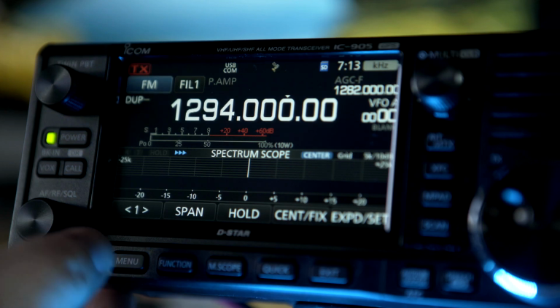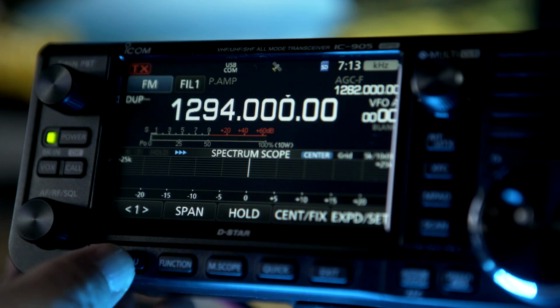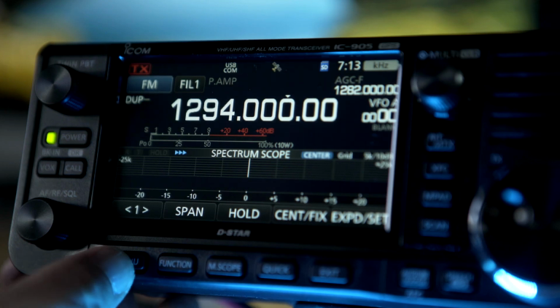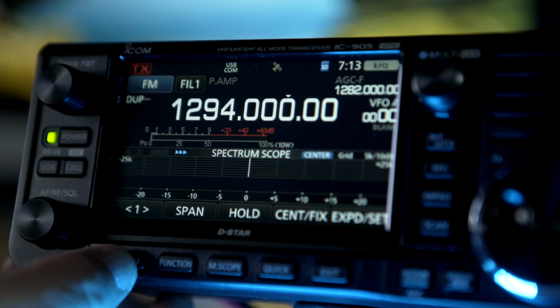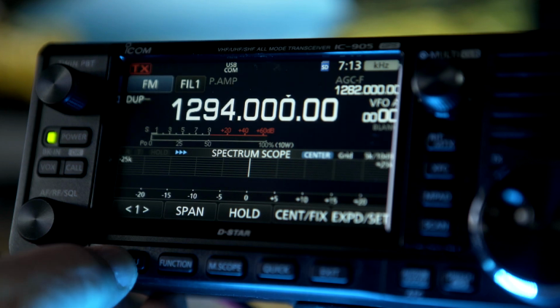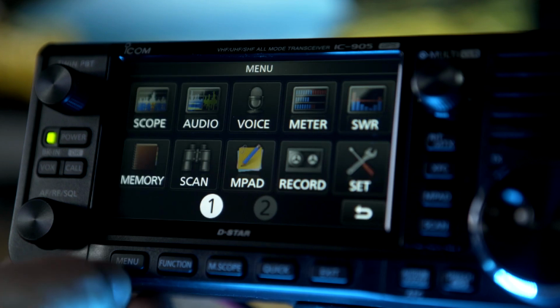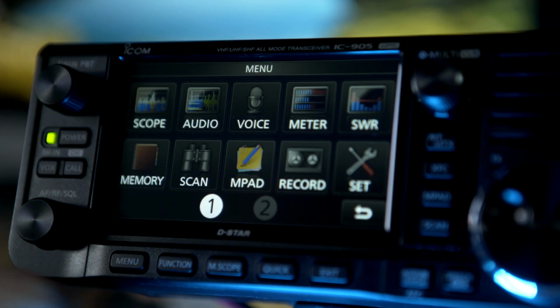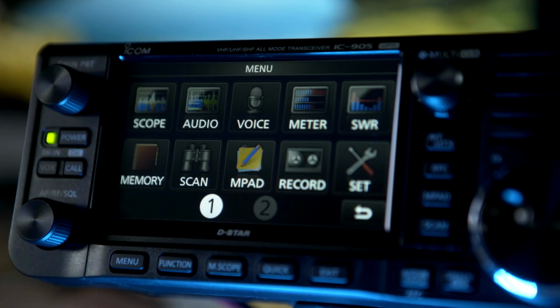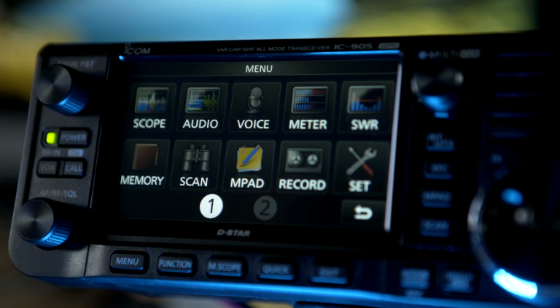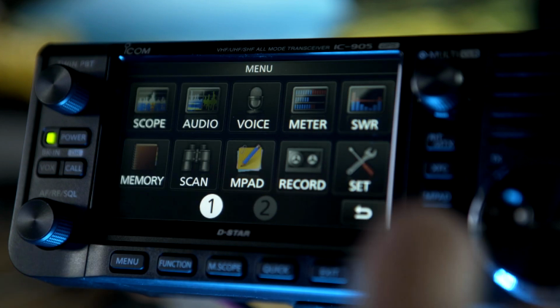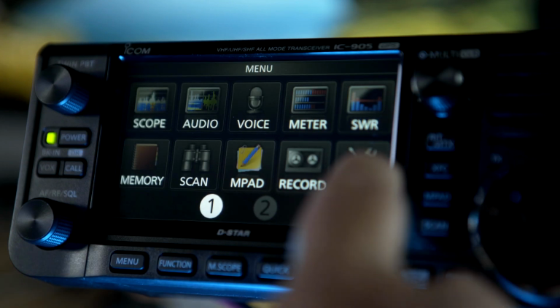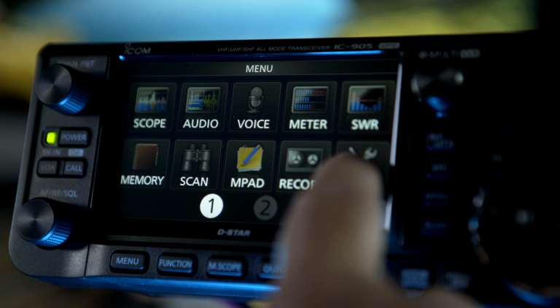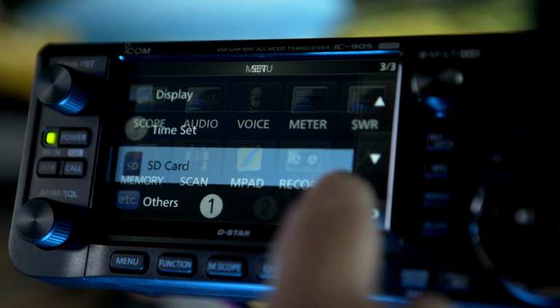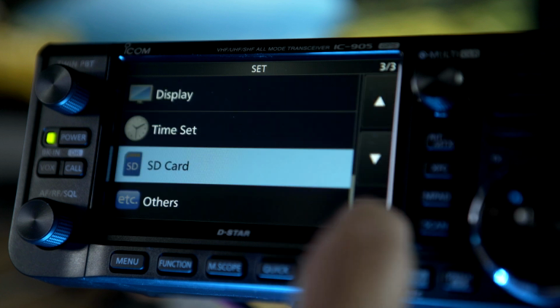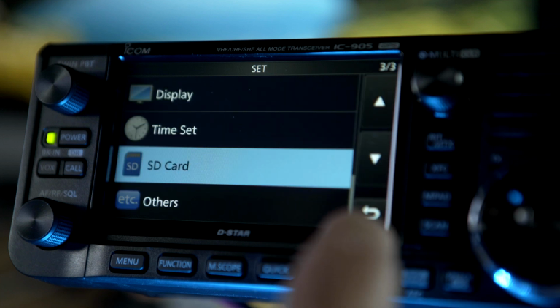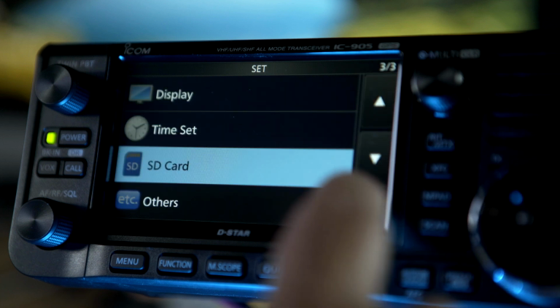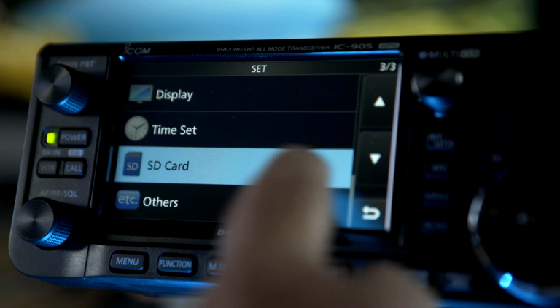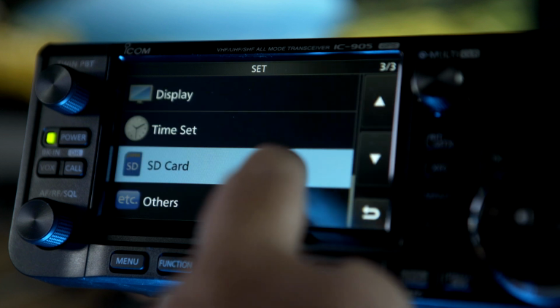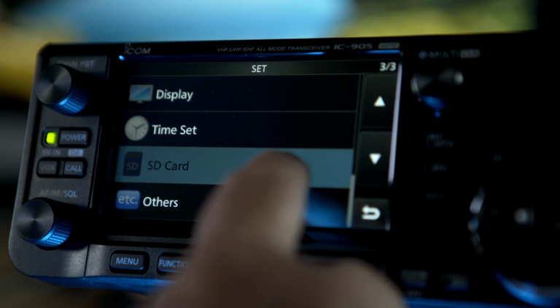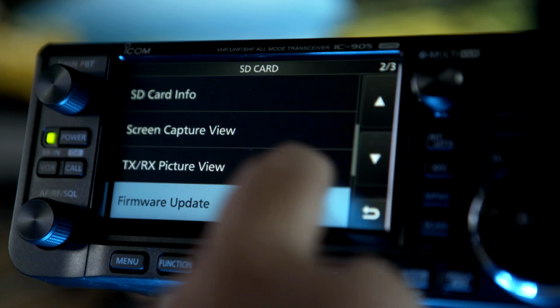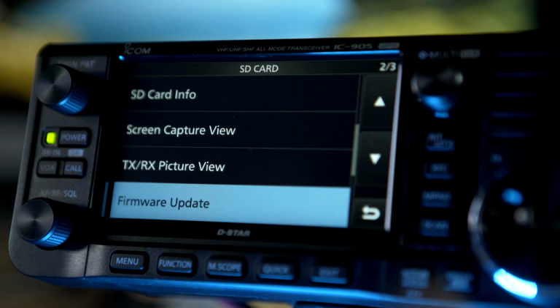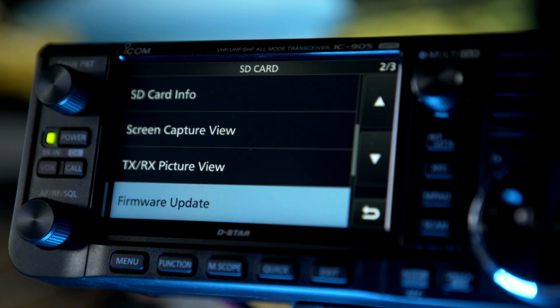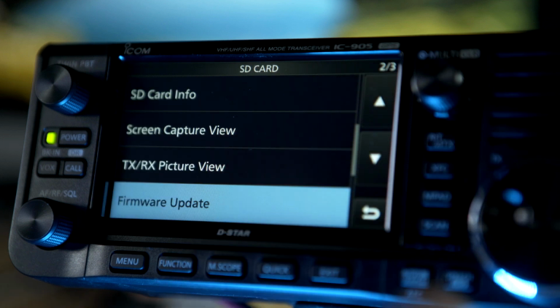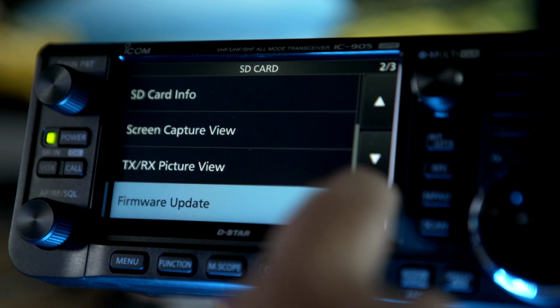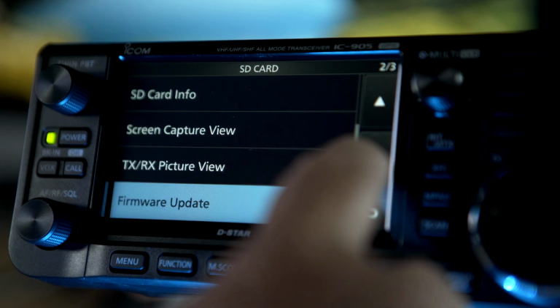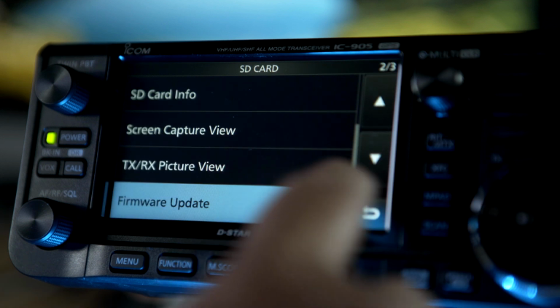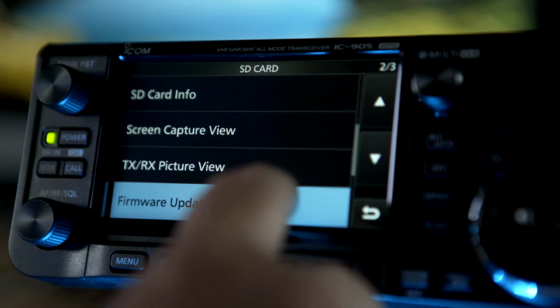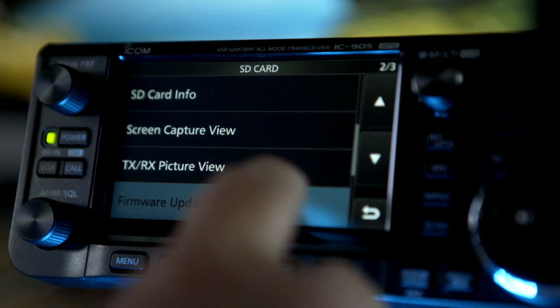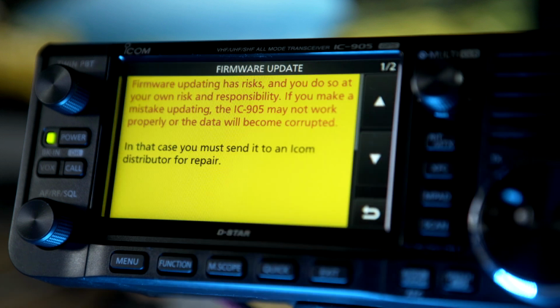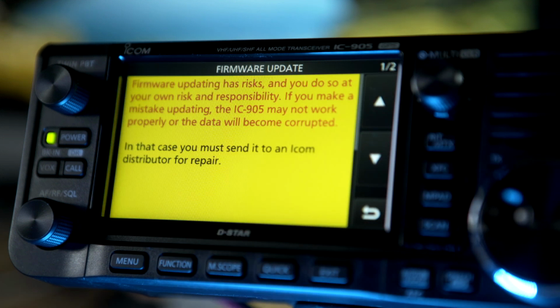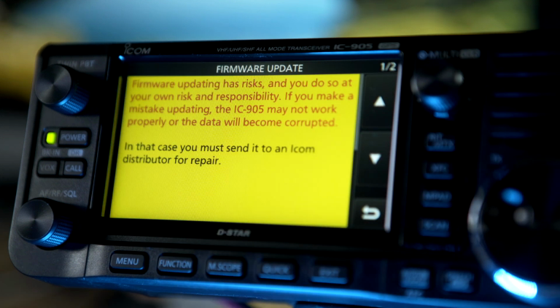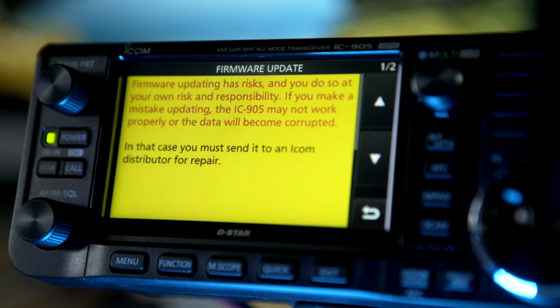New features as well as engineering tweaks are added regularly, especially in radios that are new to the market.